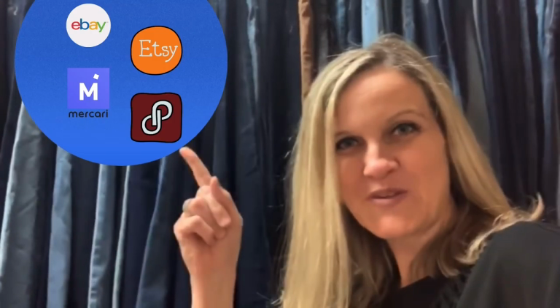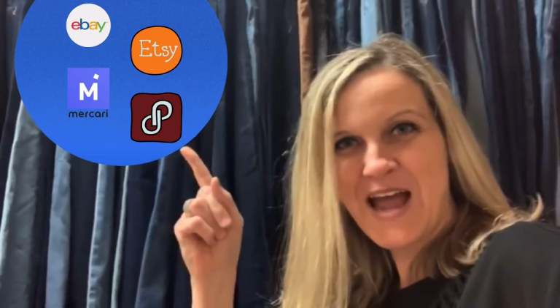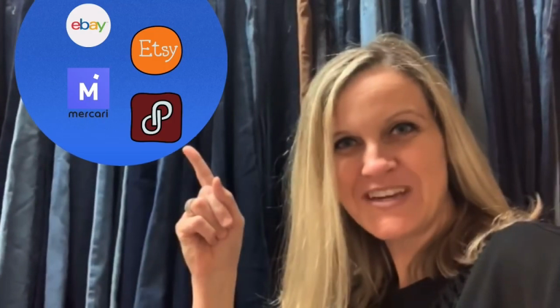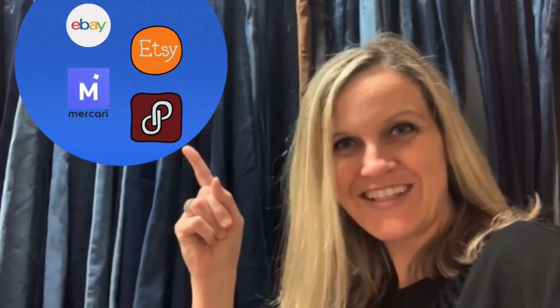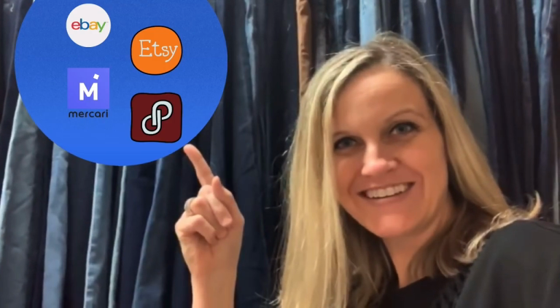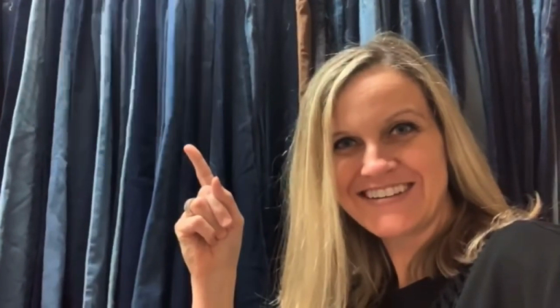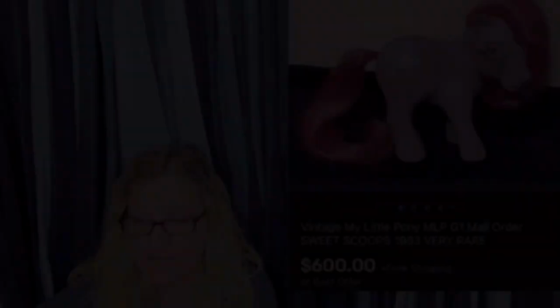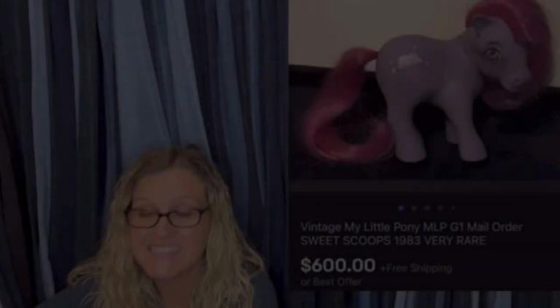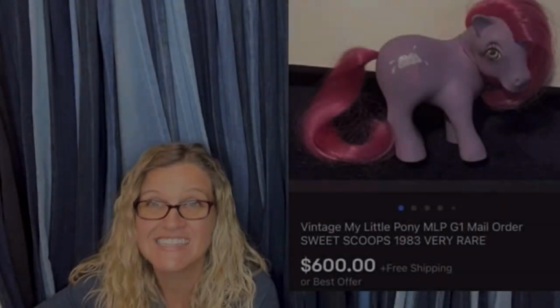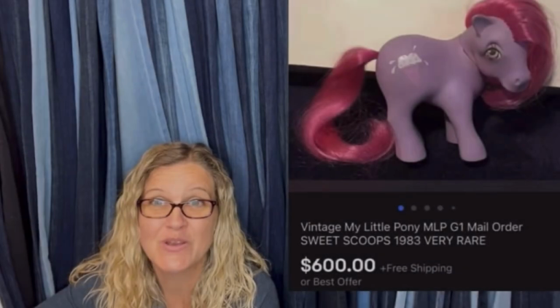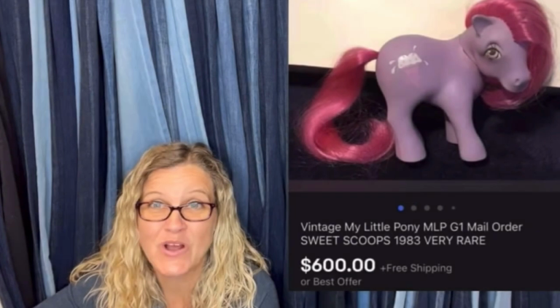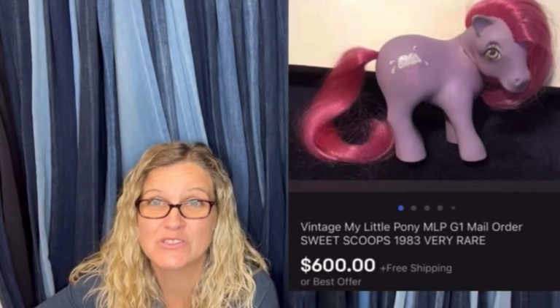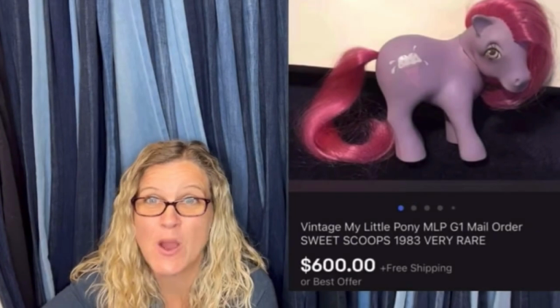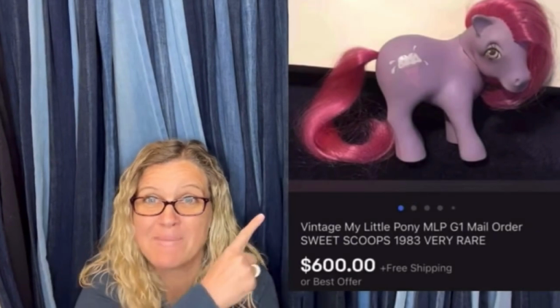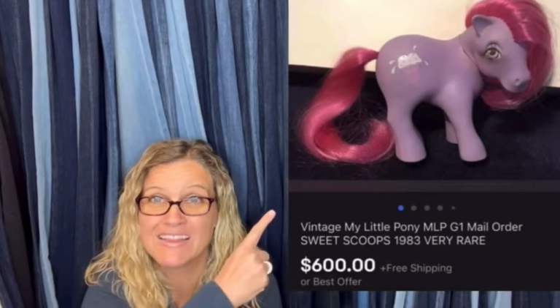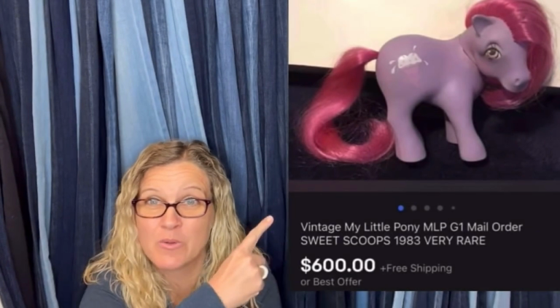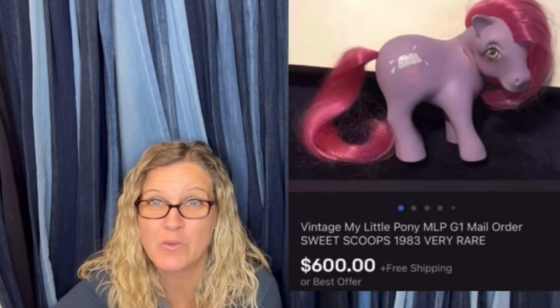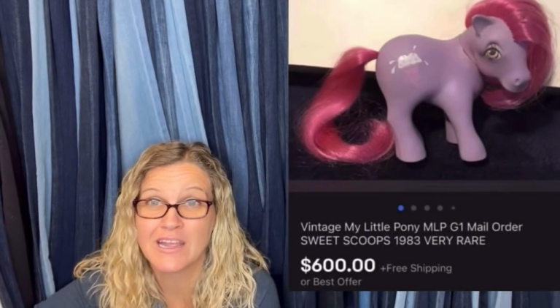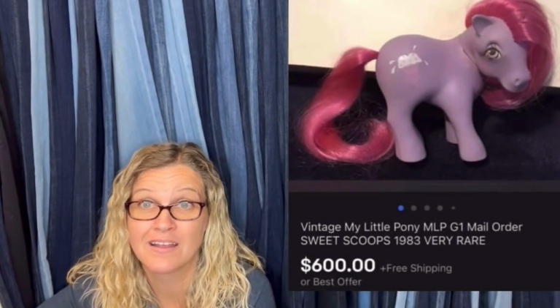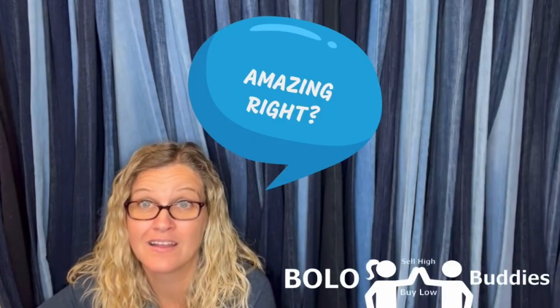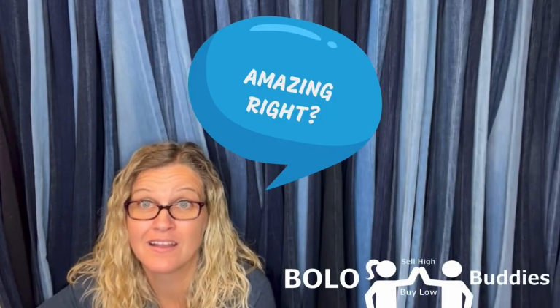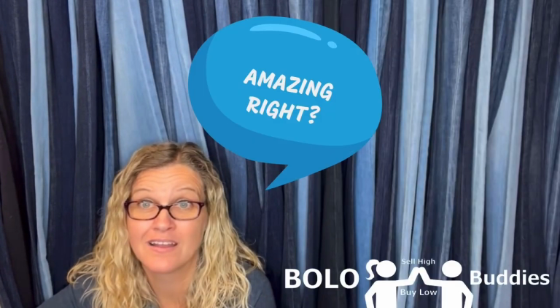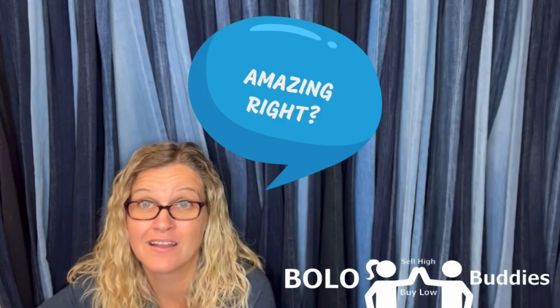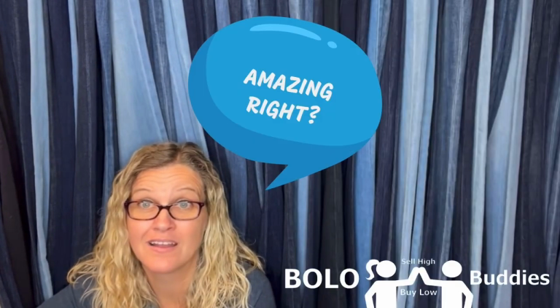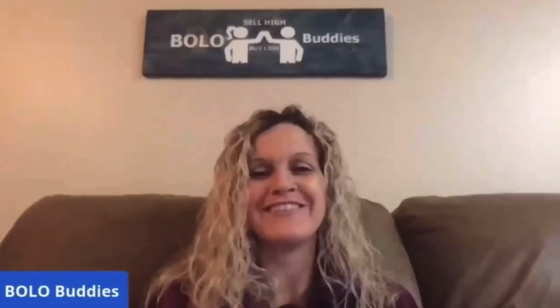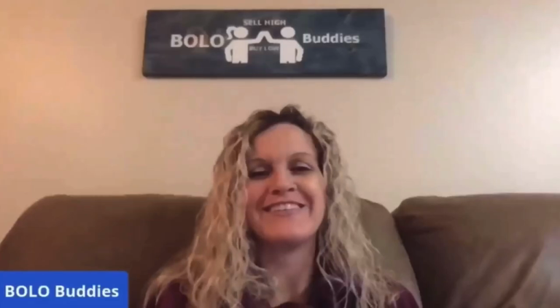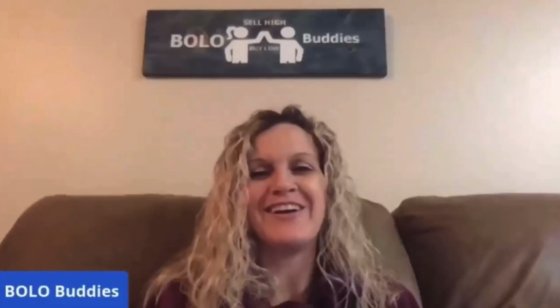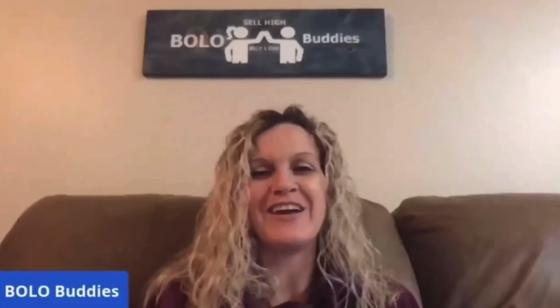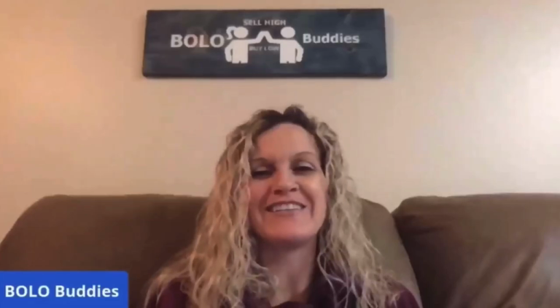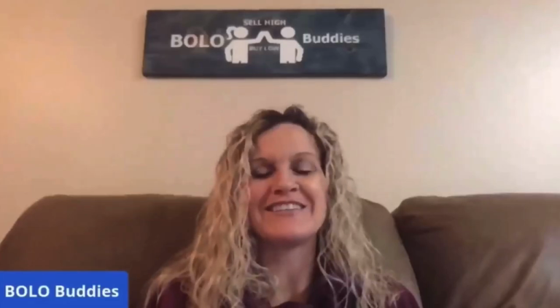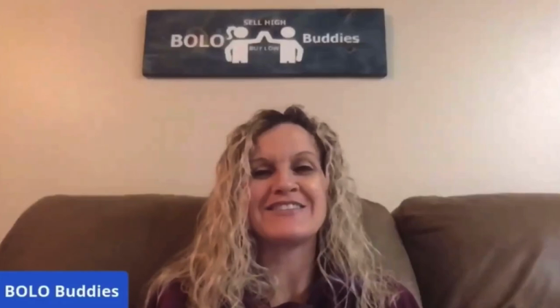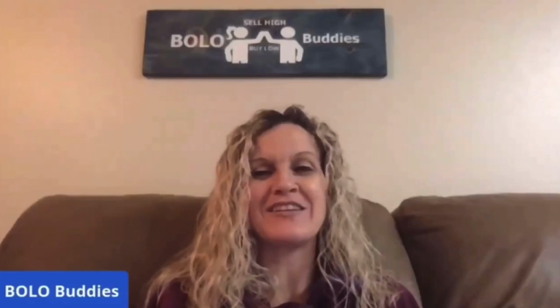Time for a seller. $600 for a My Little Pony — amazing, right? All right, let's get started.